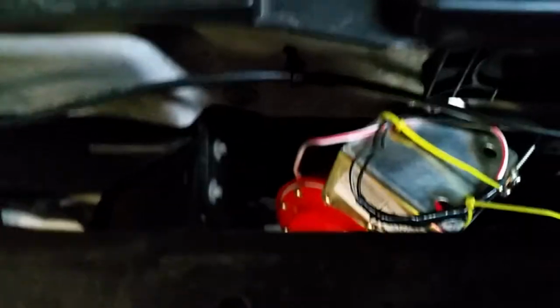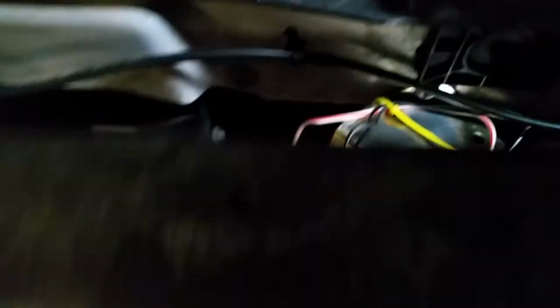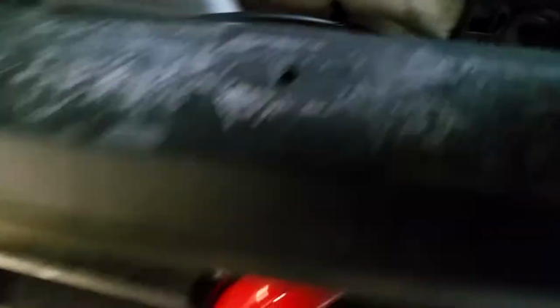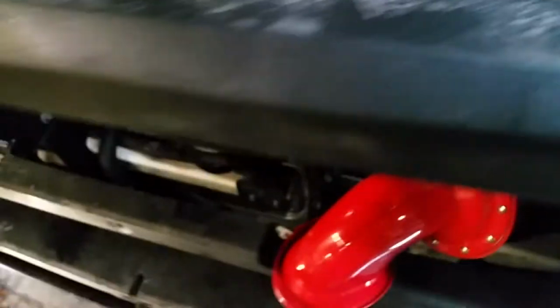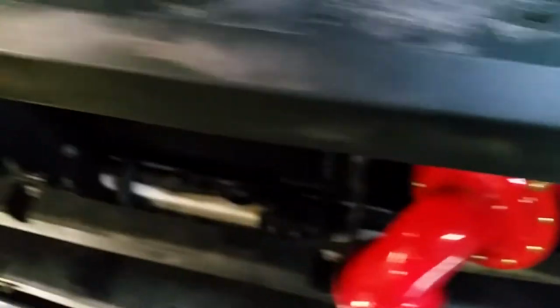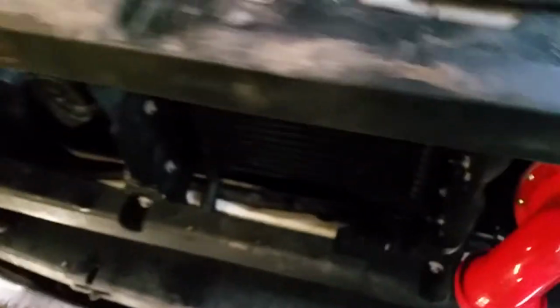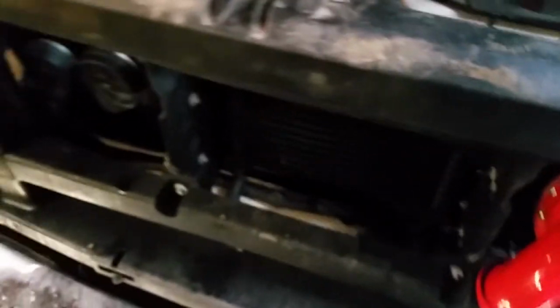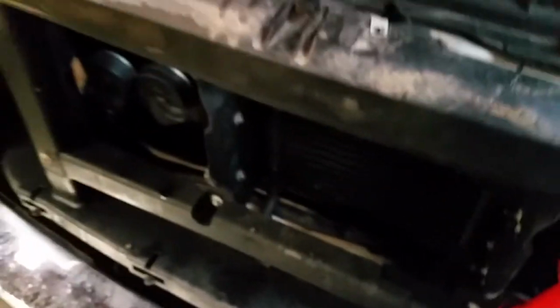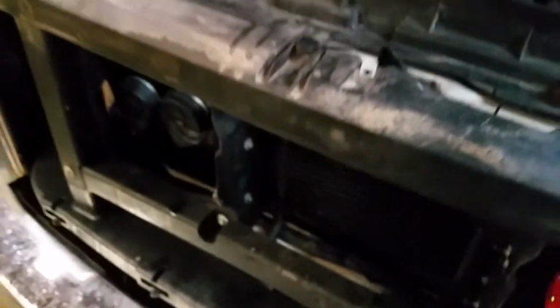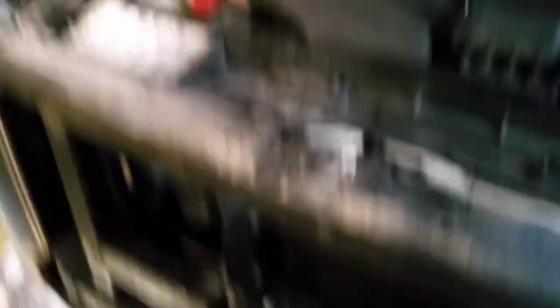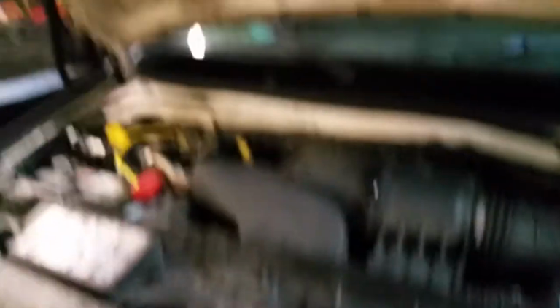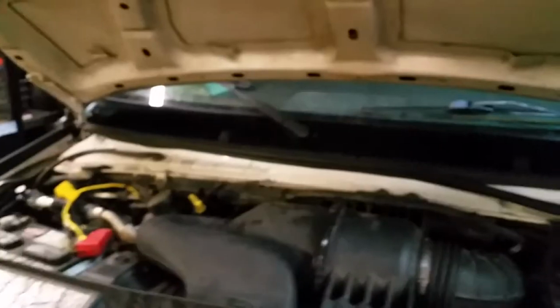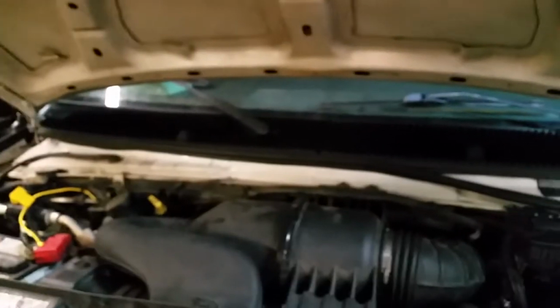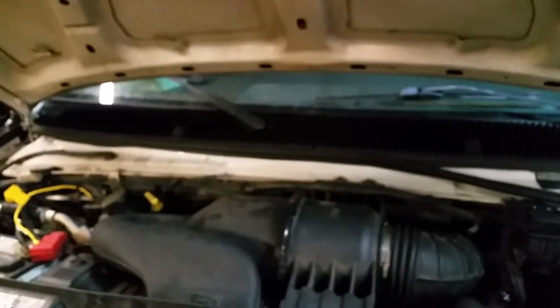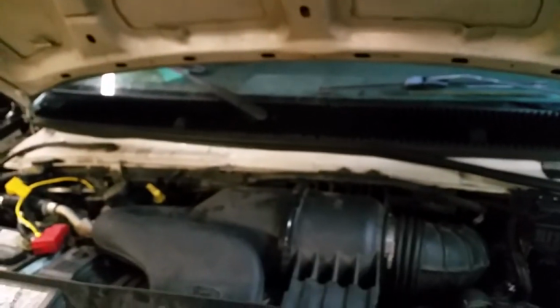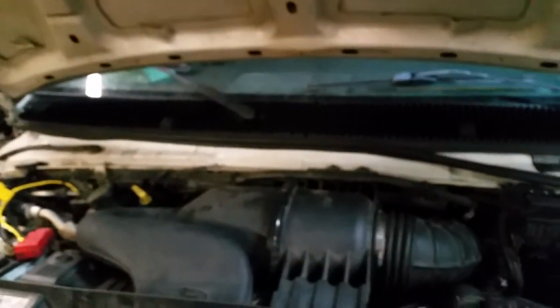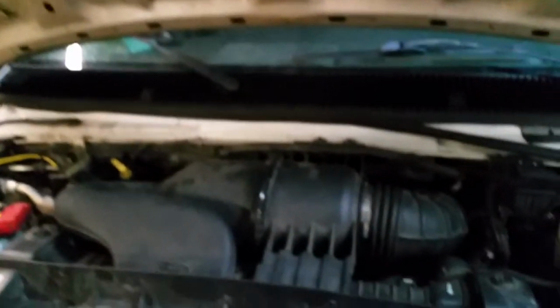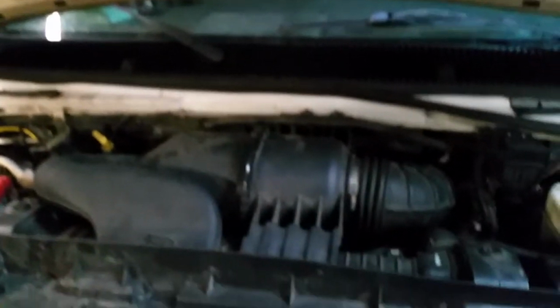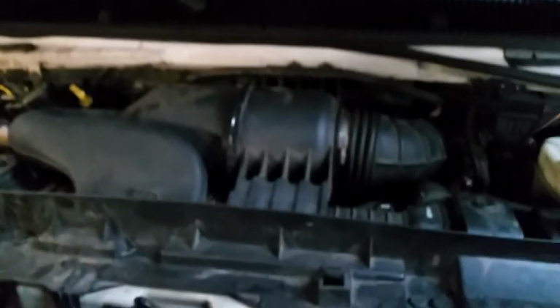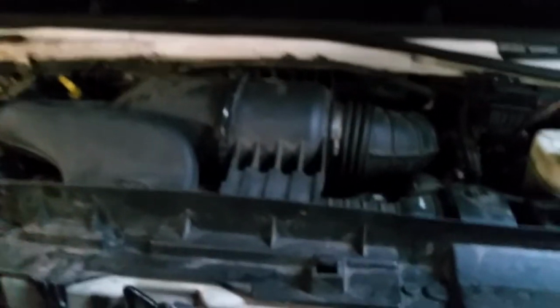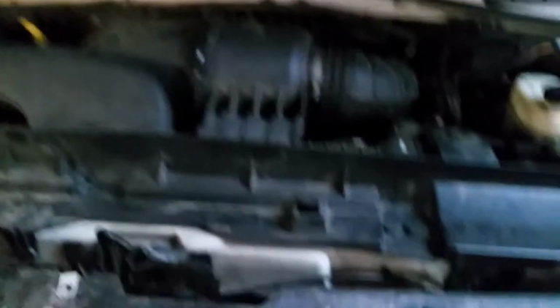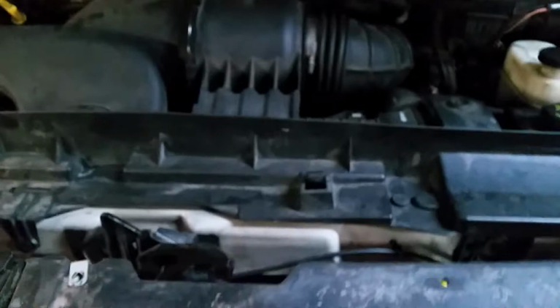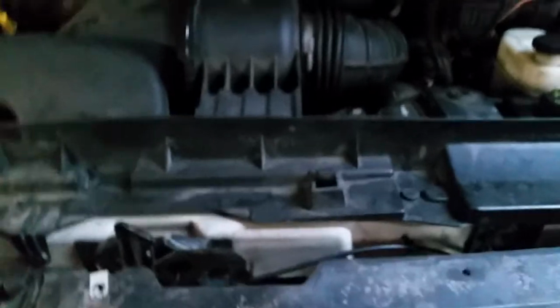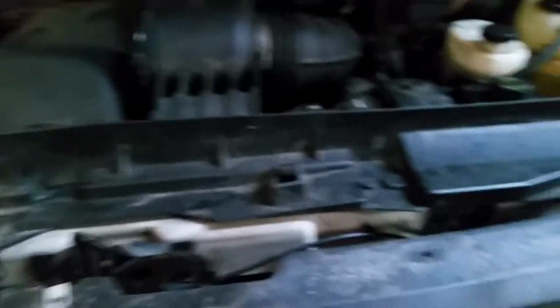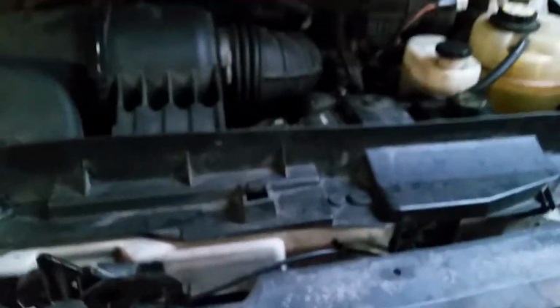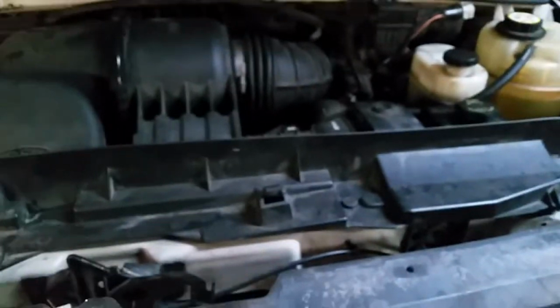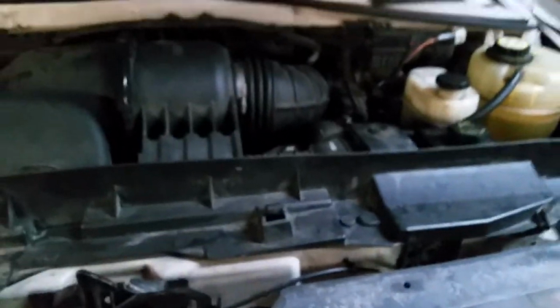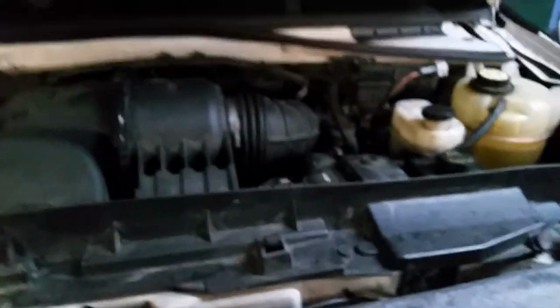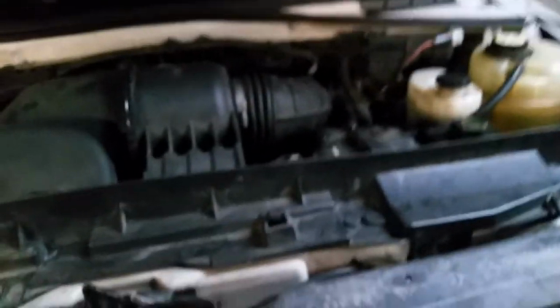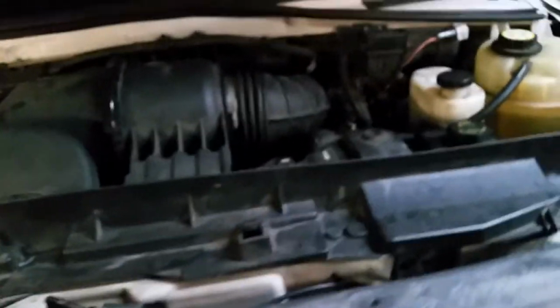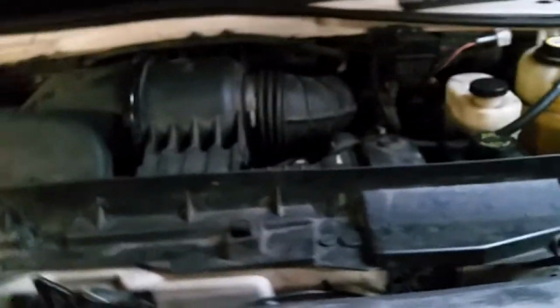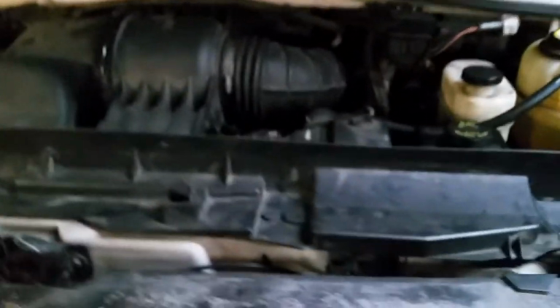I'm installing this in a Ford E350. It's already been slightly modified to have a towing package.